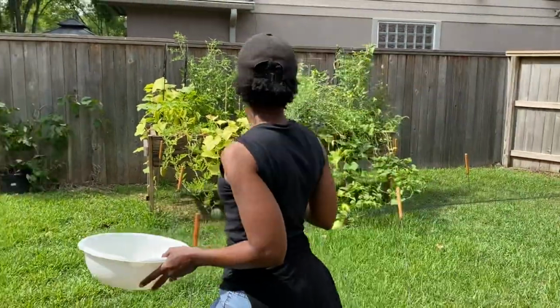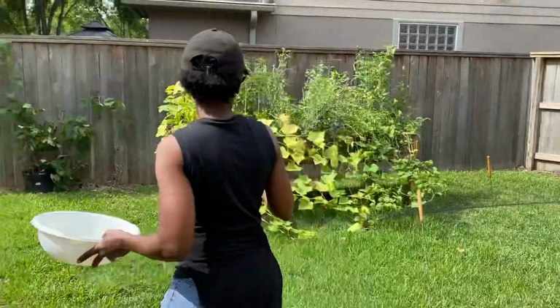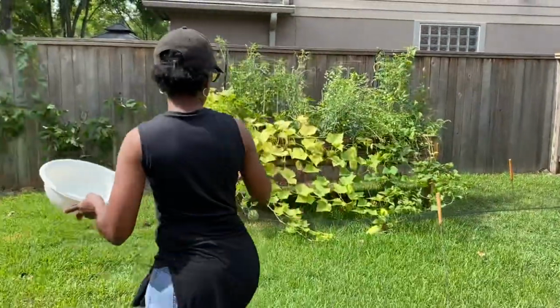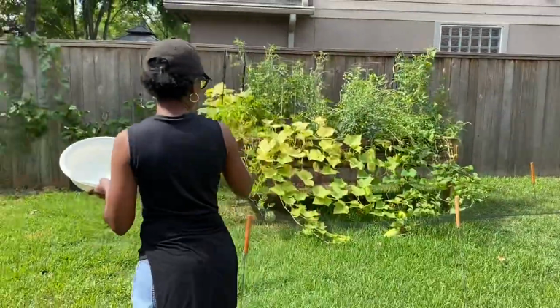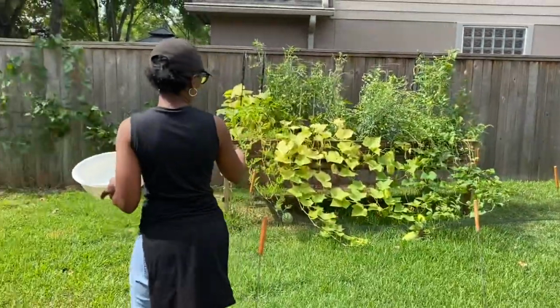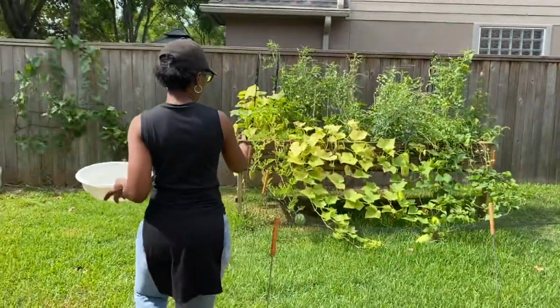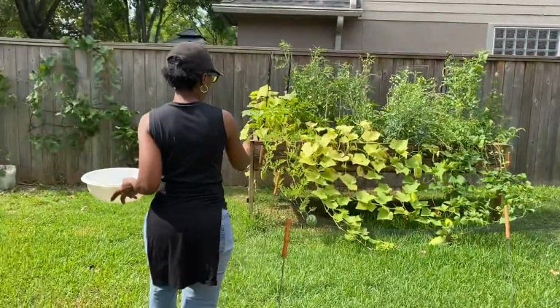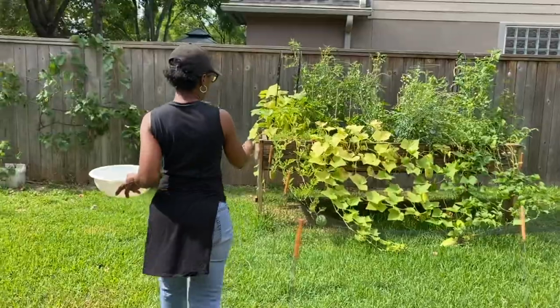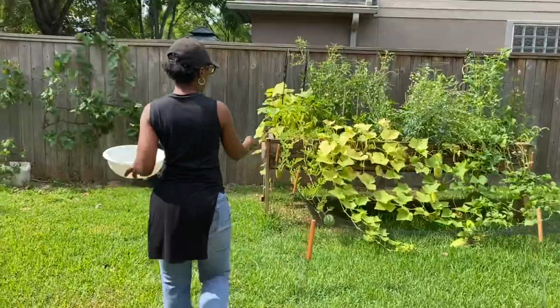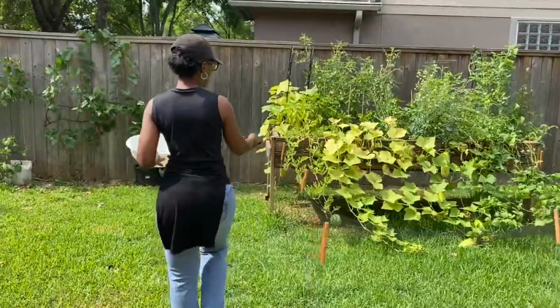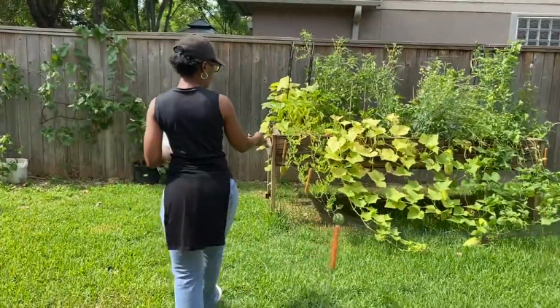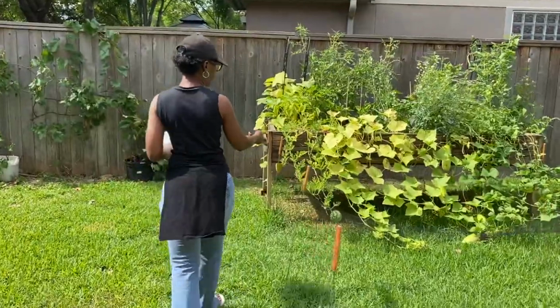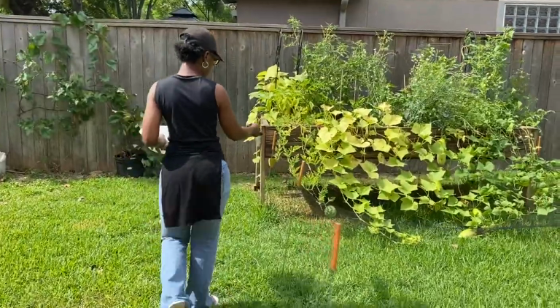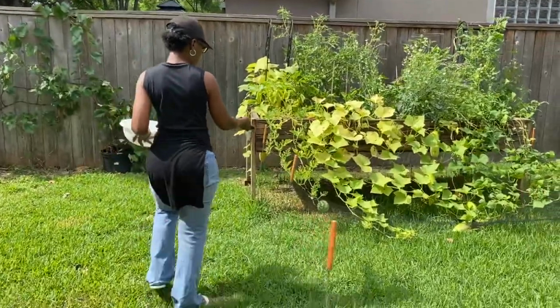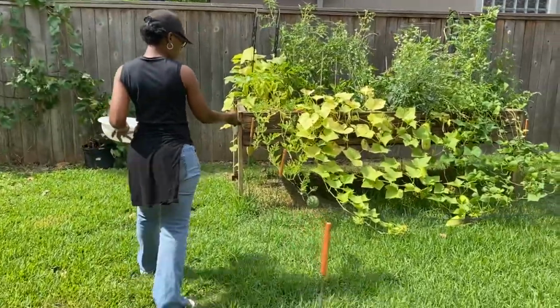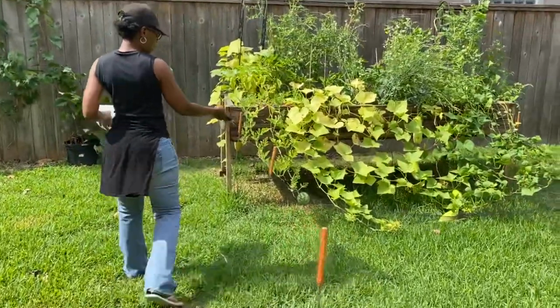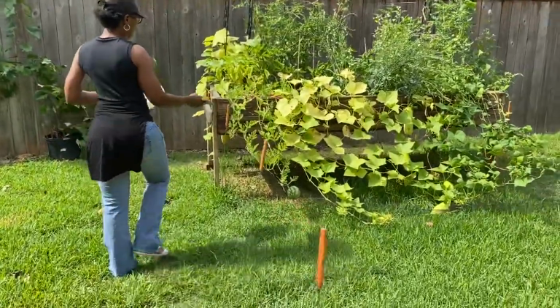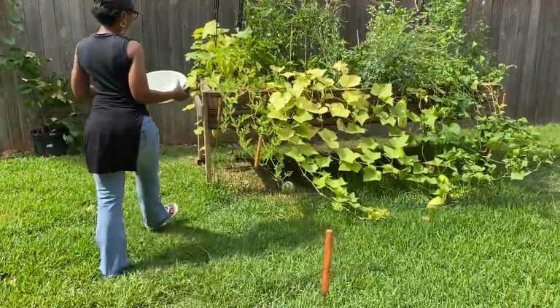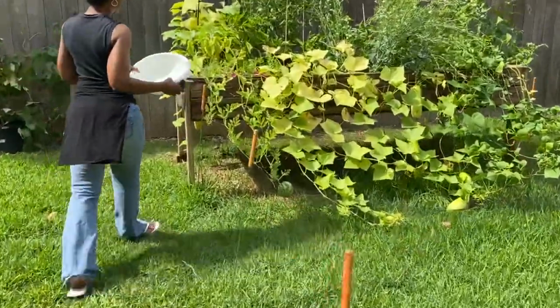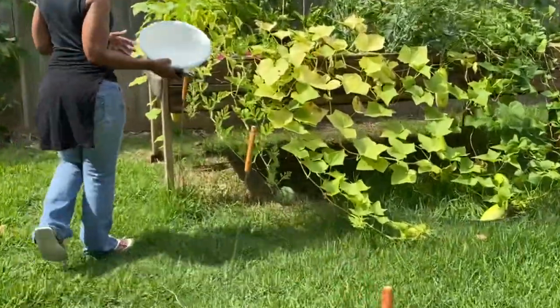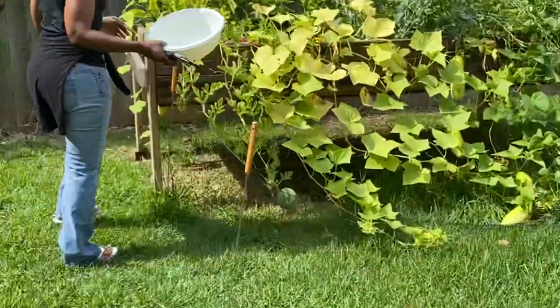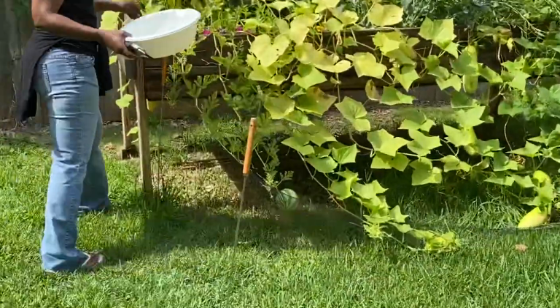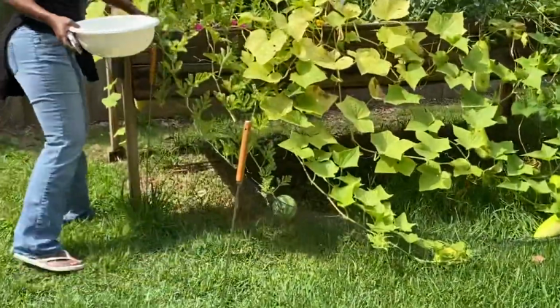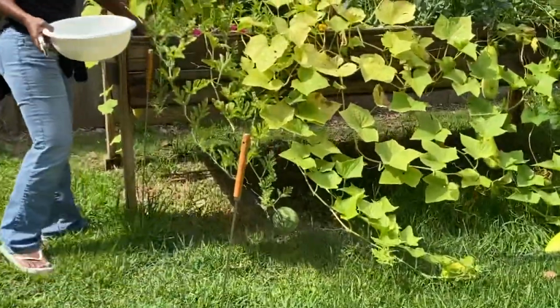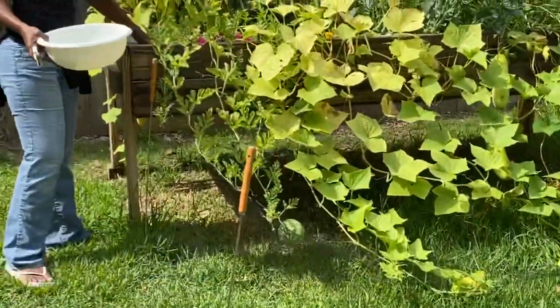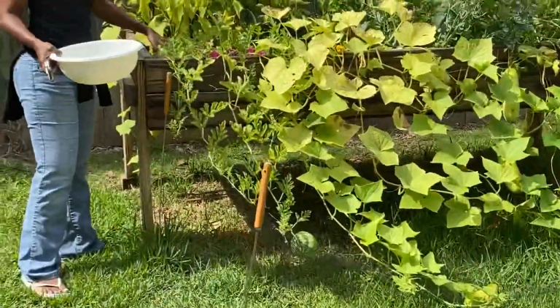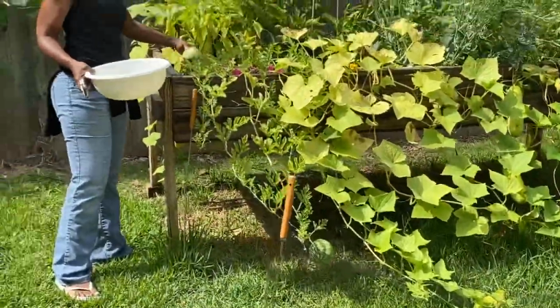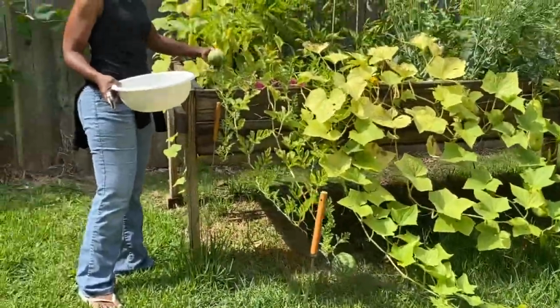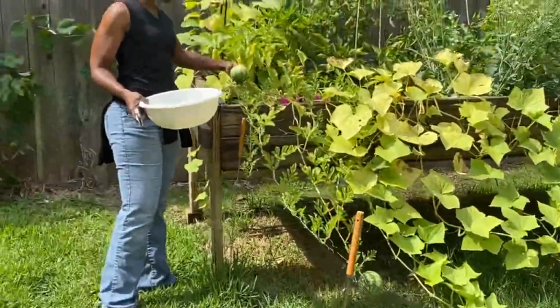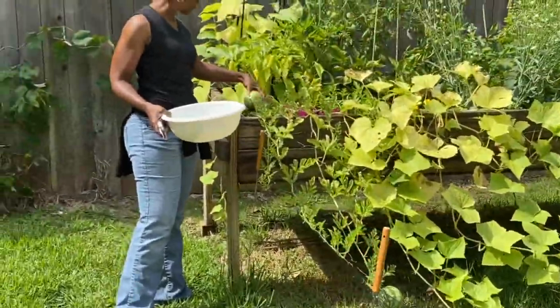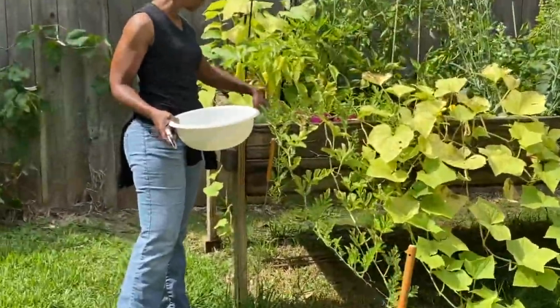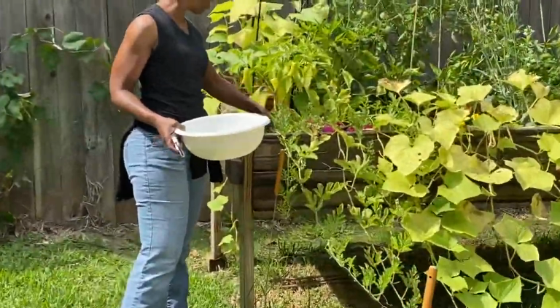You can see I have watermelon that's growing nicely. There's one there. There's a melon here as well.